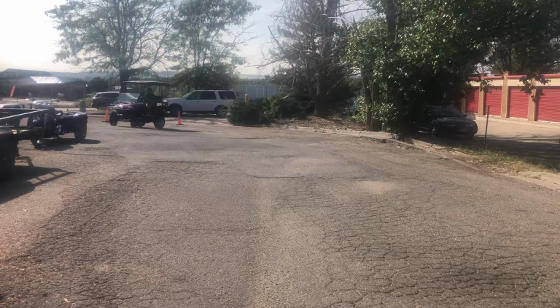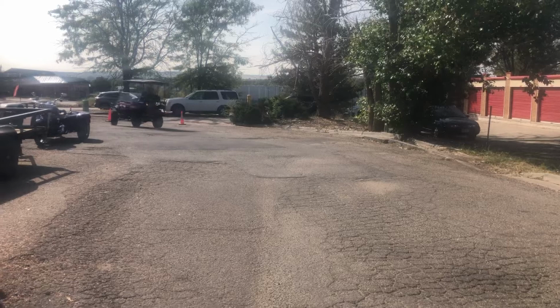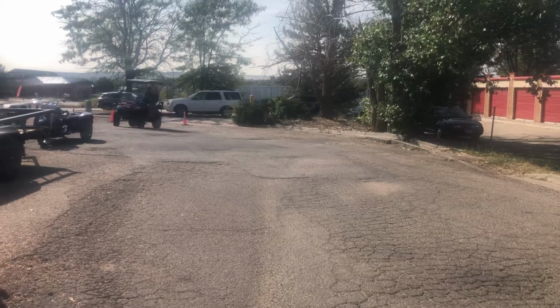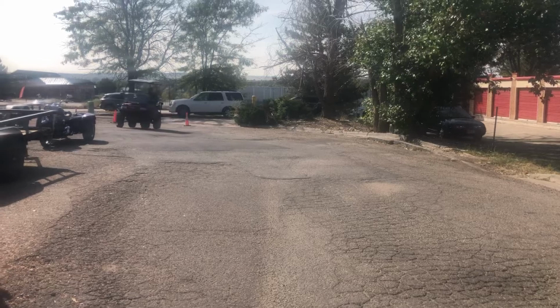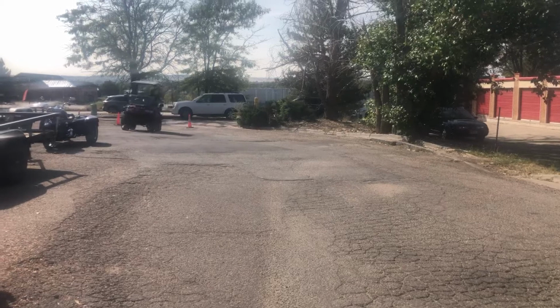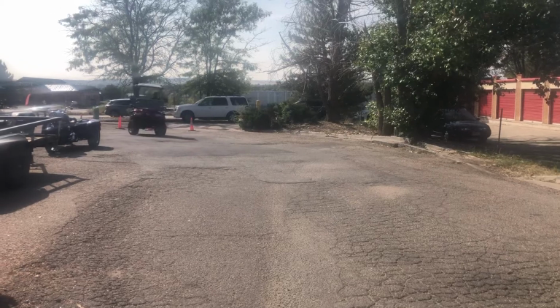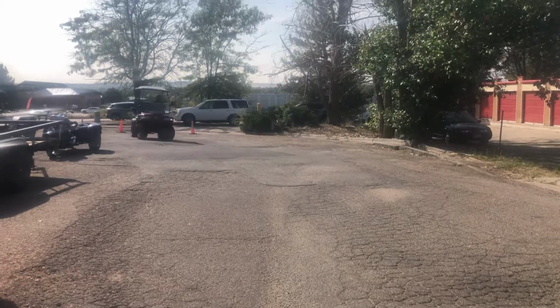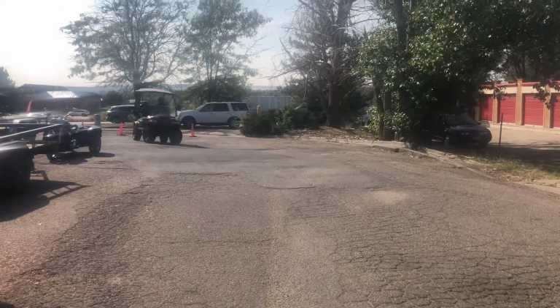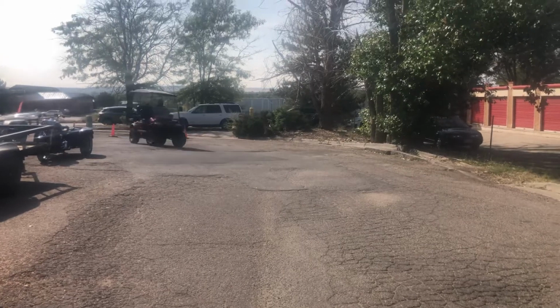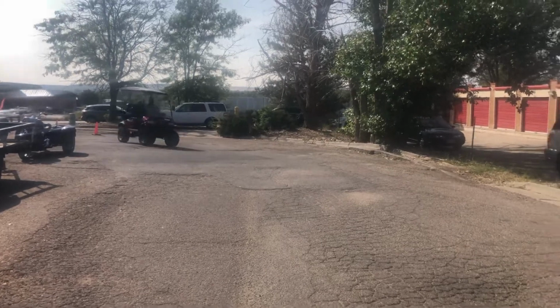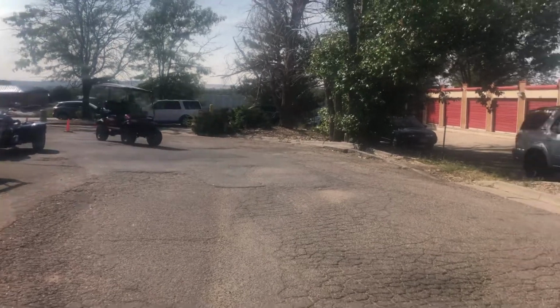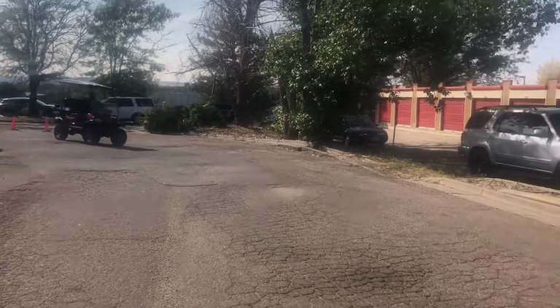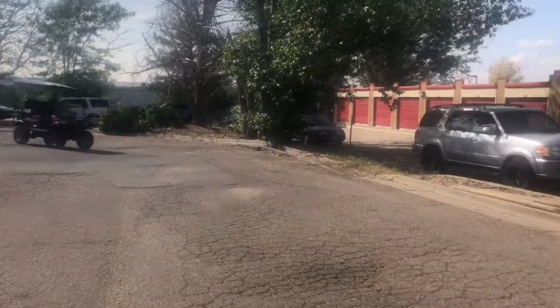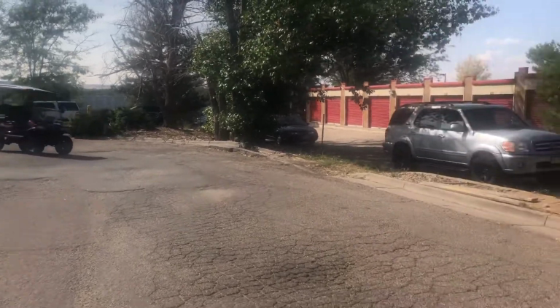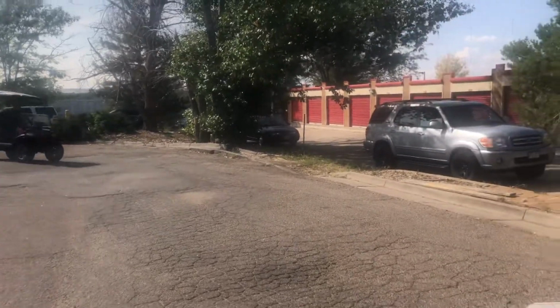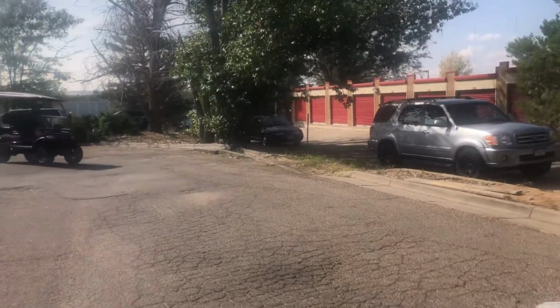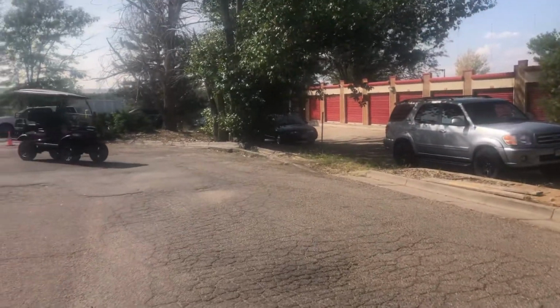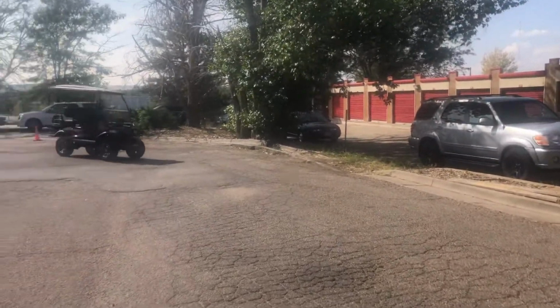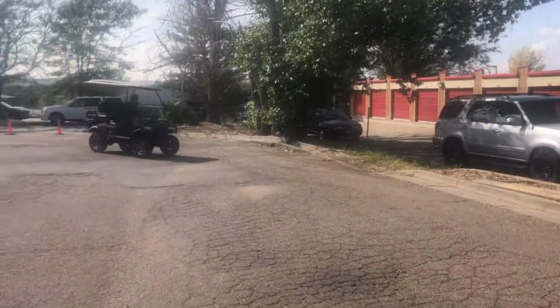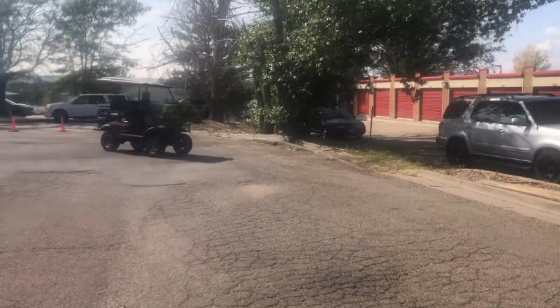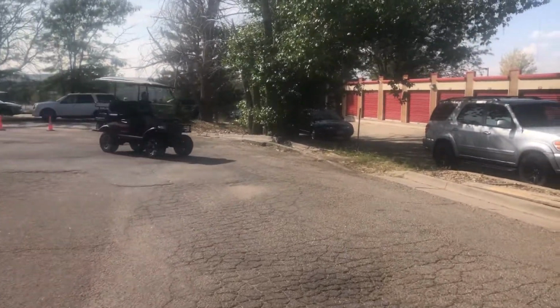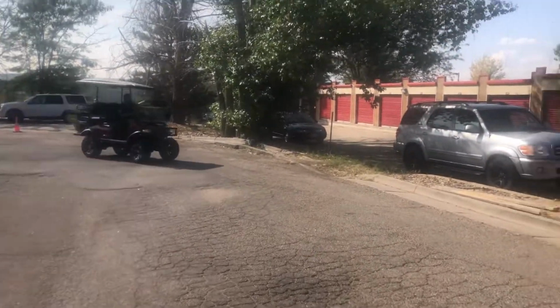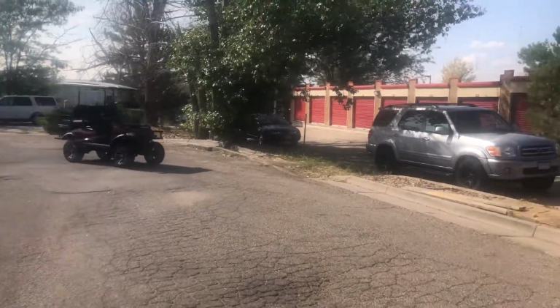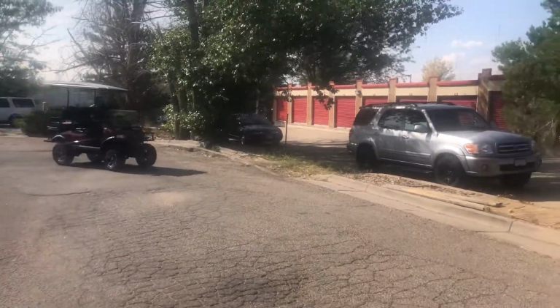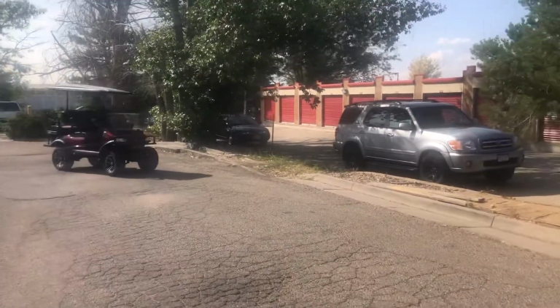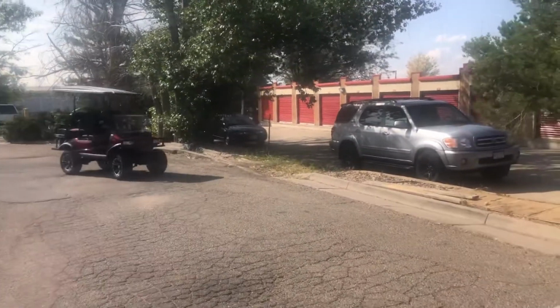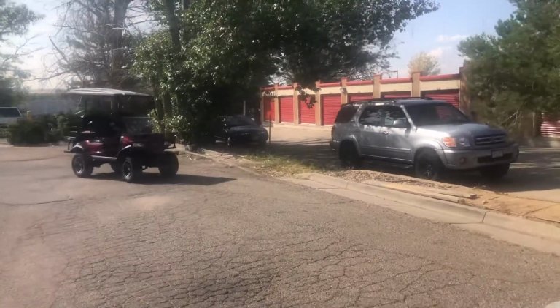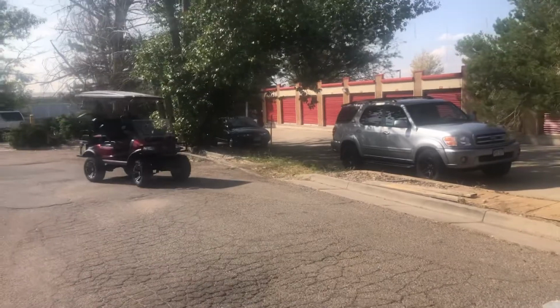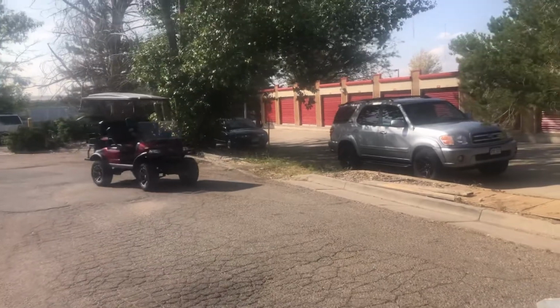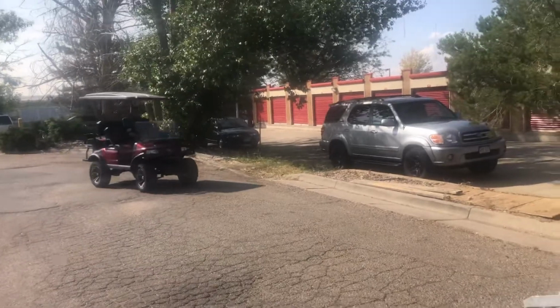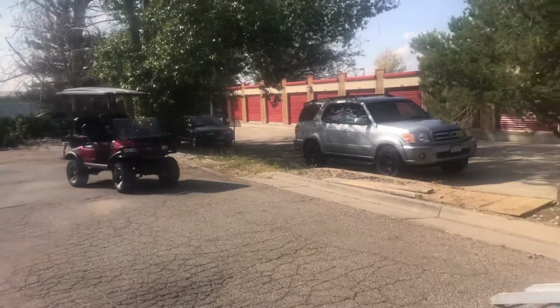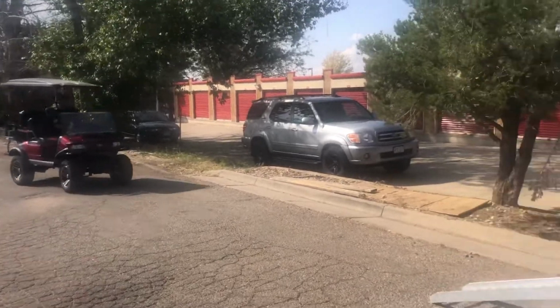Morning! We're at Freedom Golf Carts. We are in the use of long ramps. It's an Evolution Forester.